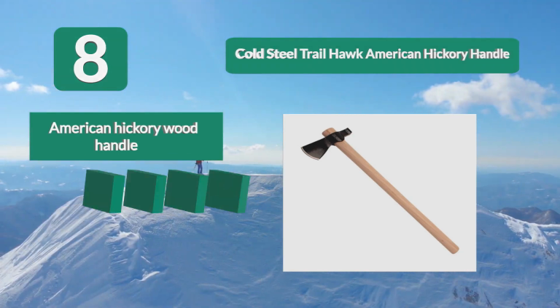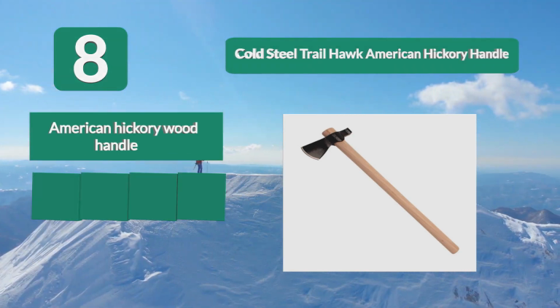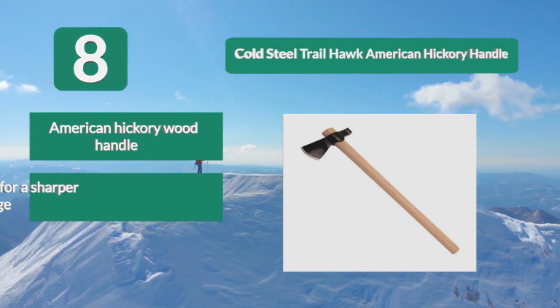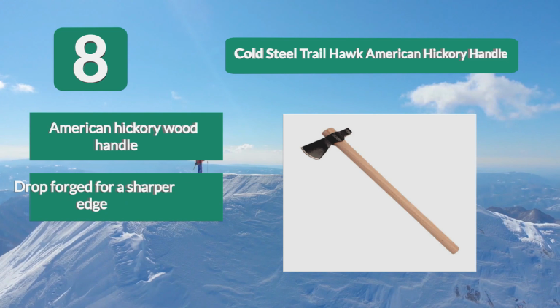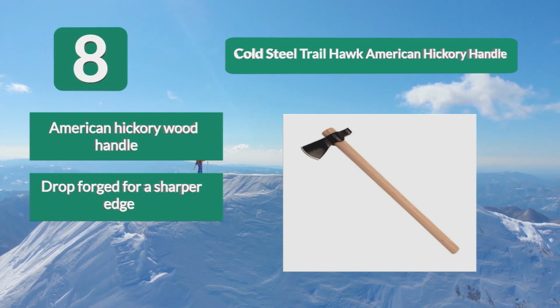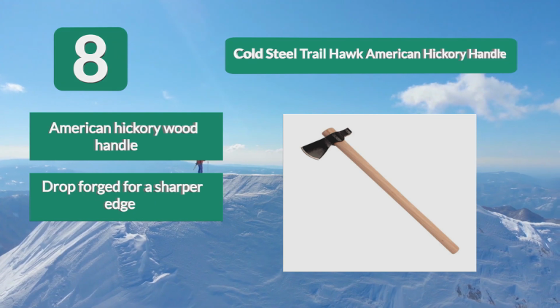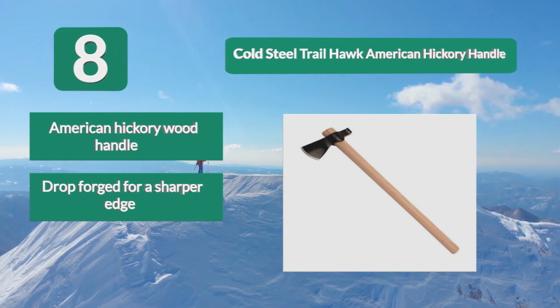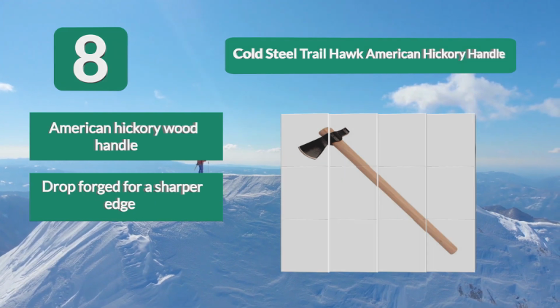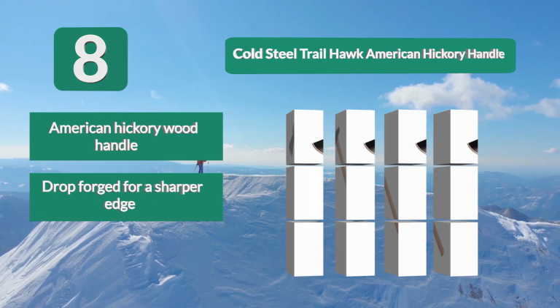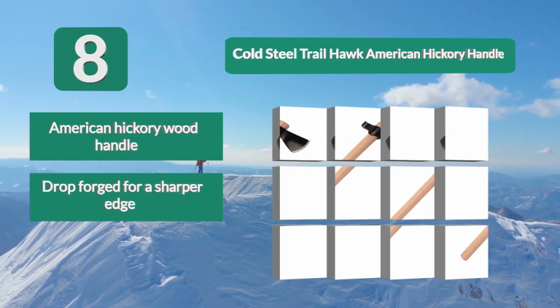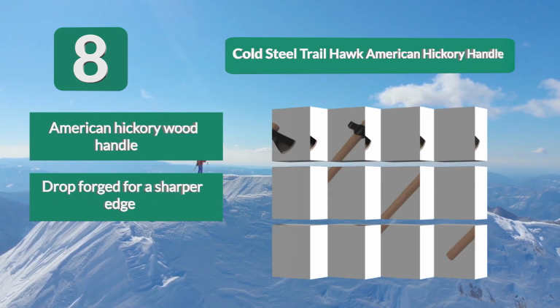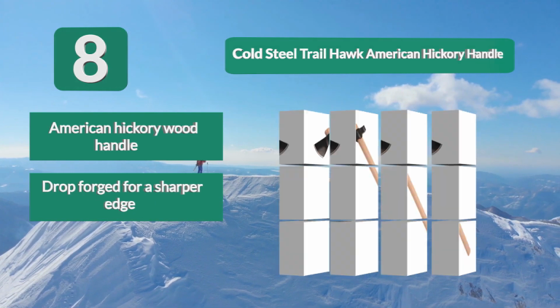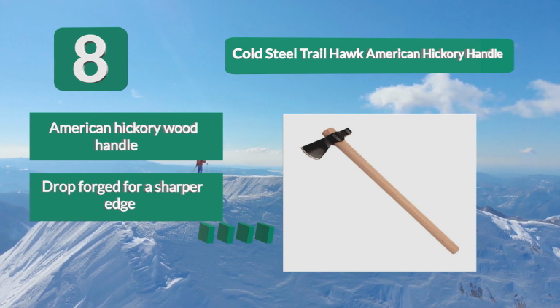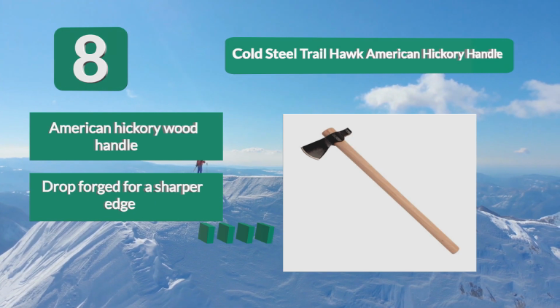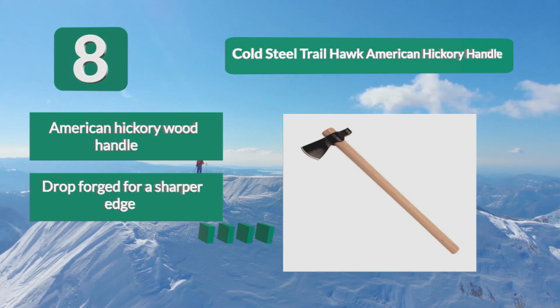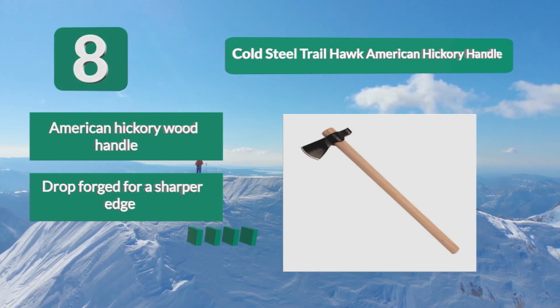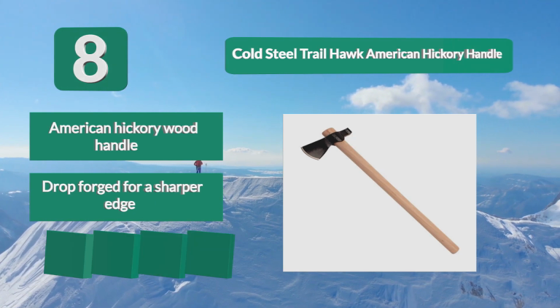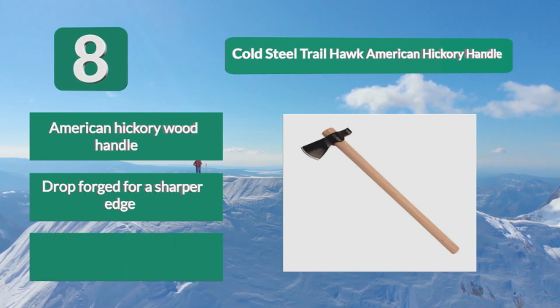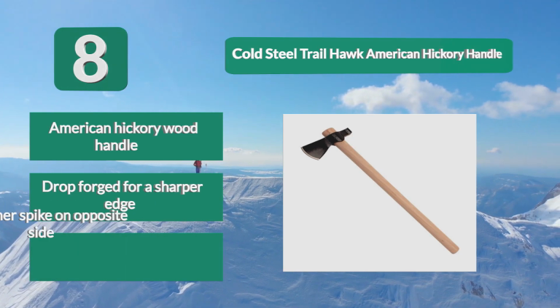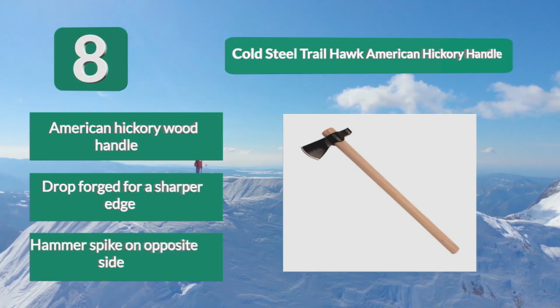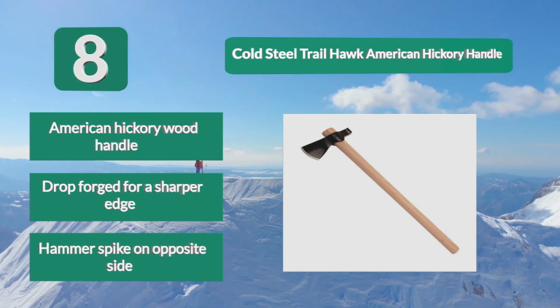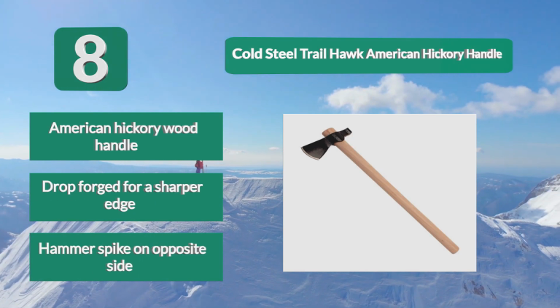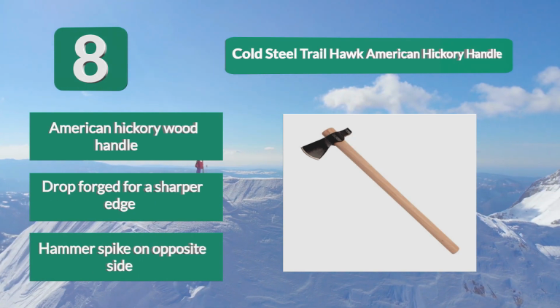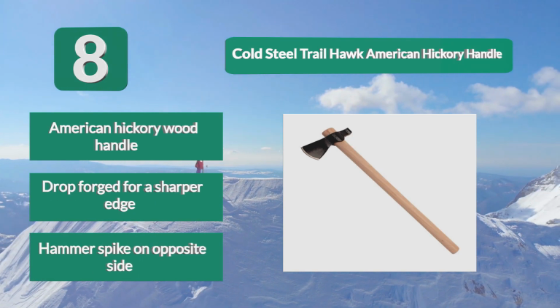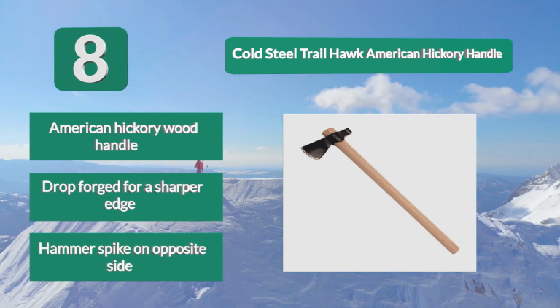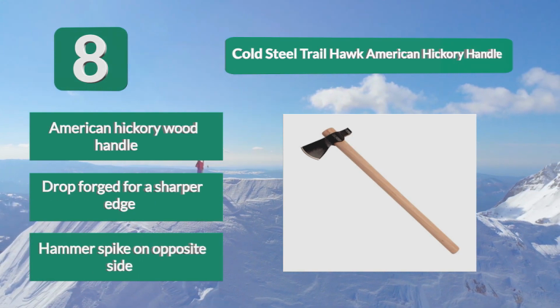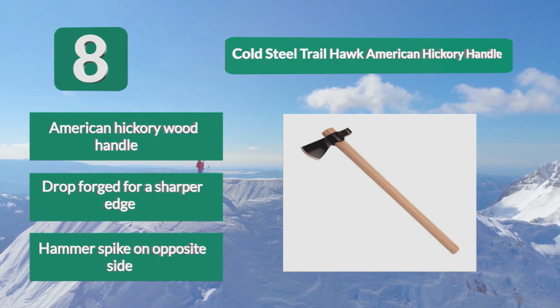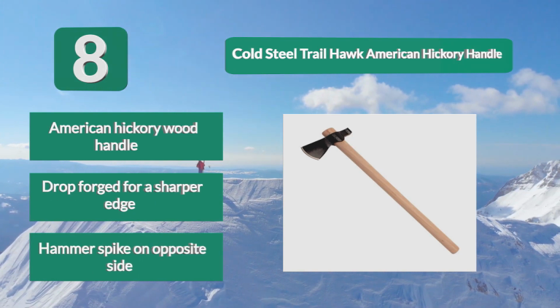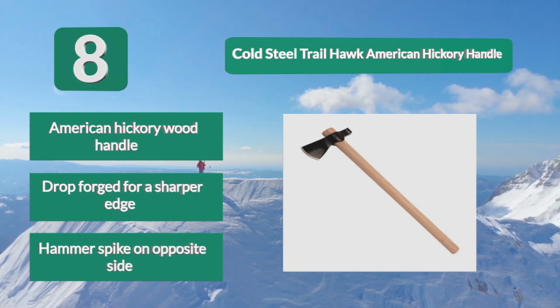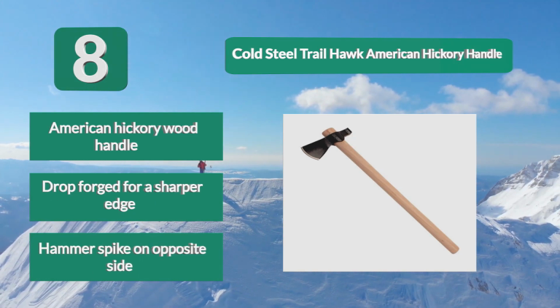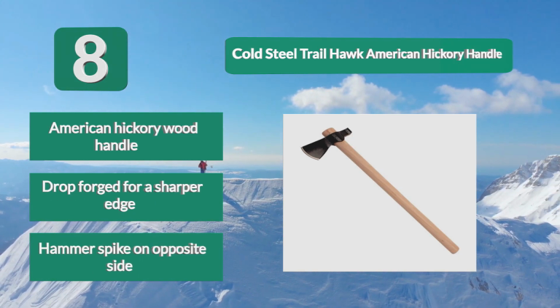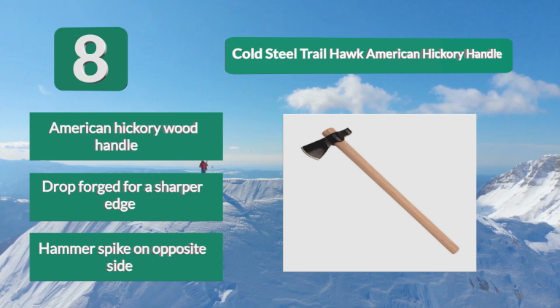Key features include an American Hickory wood handle, drop-forged construction for a sharper edge, and a hammer spike on the opposite side.